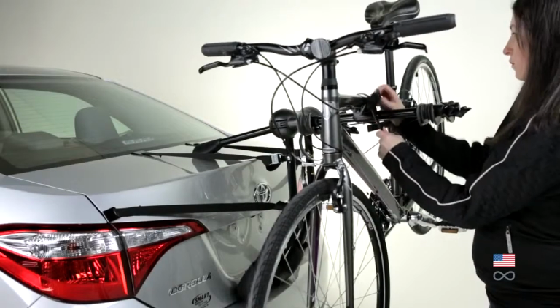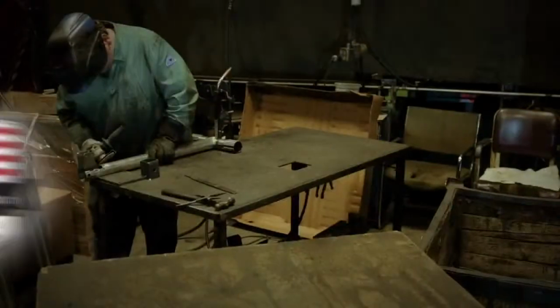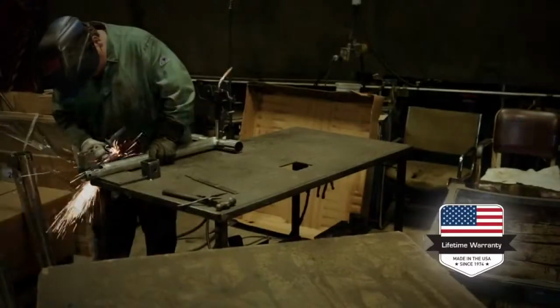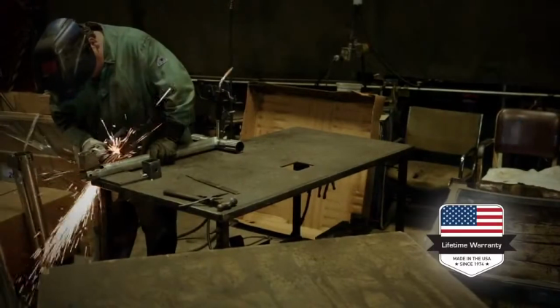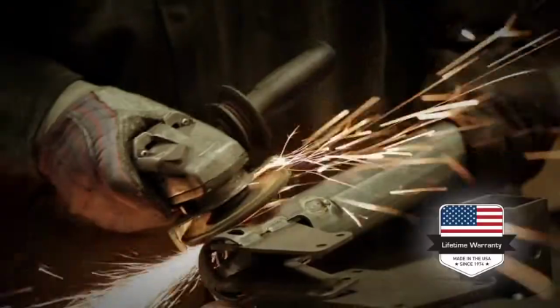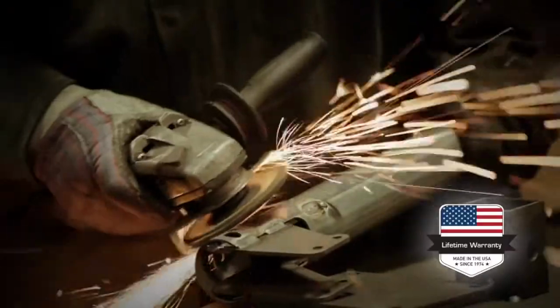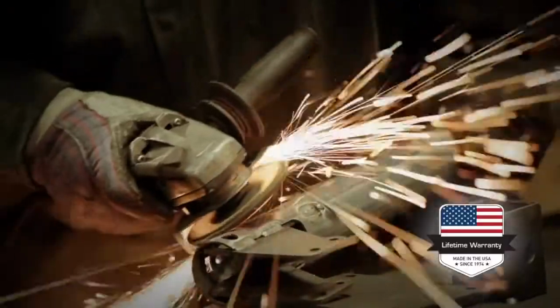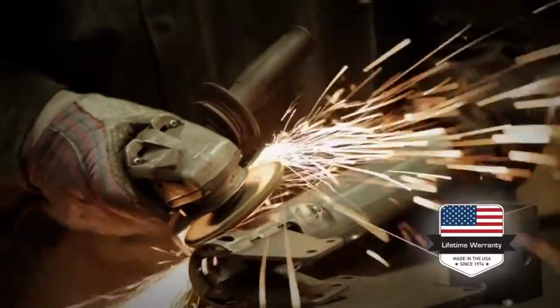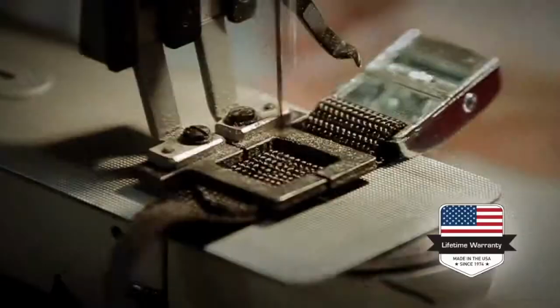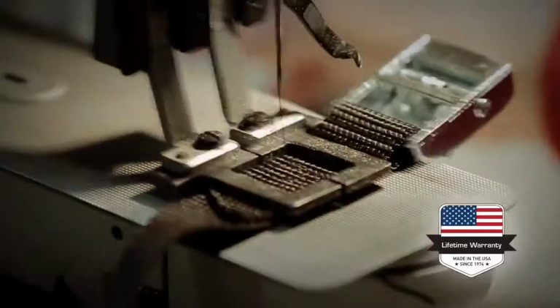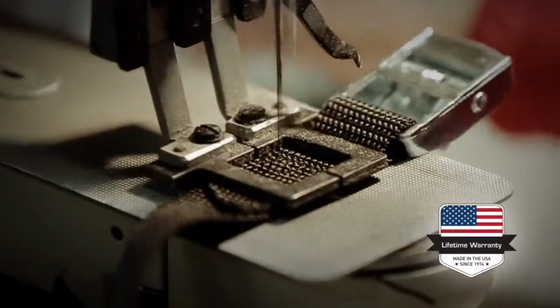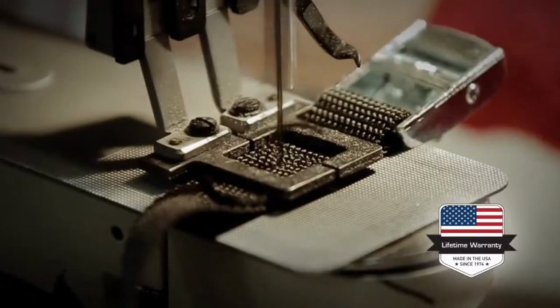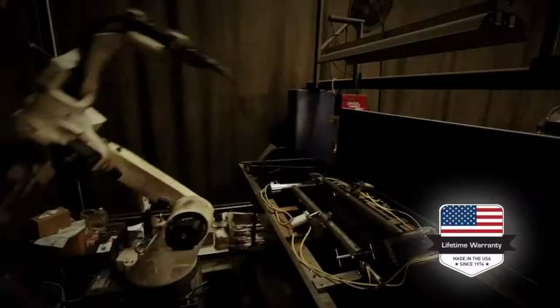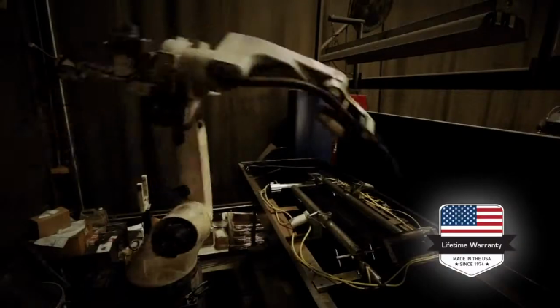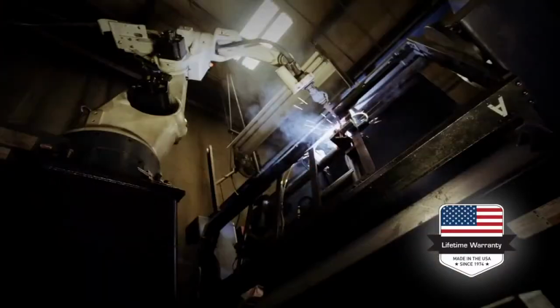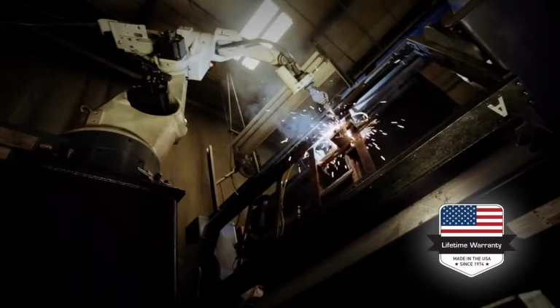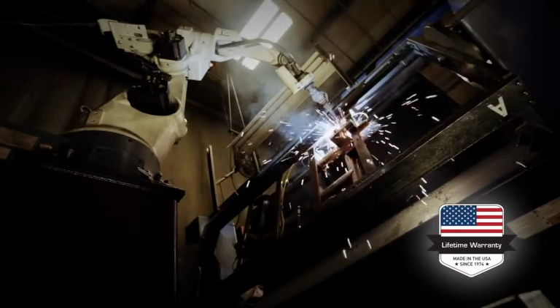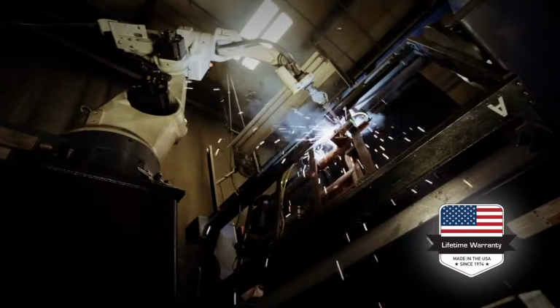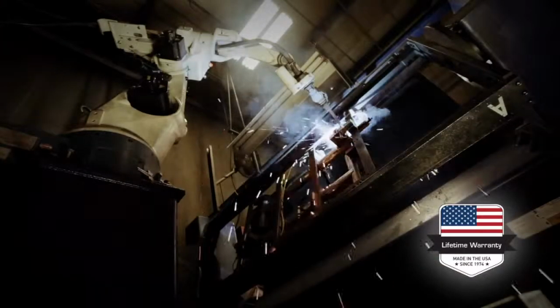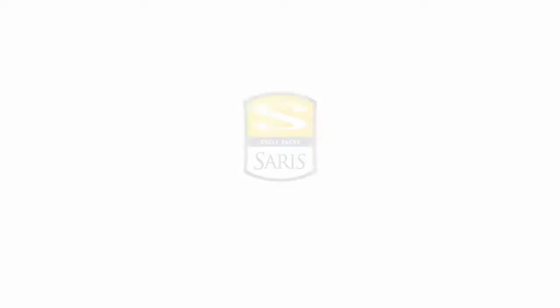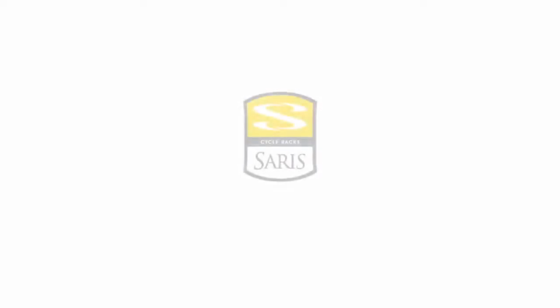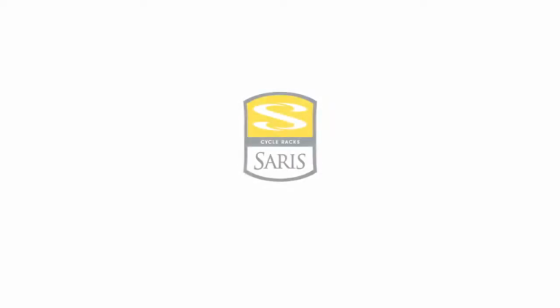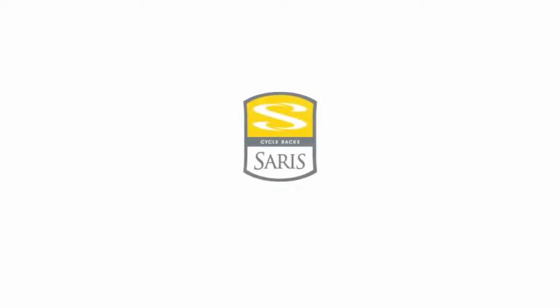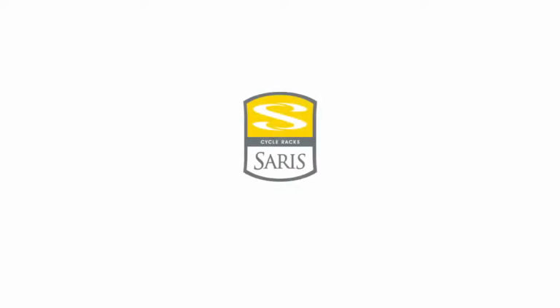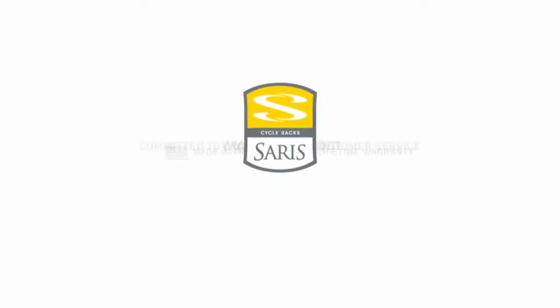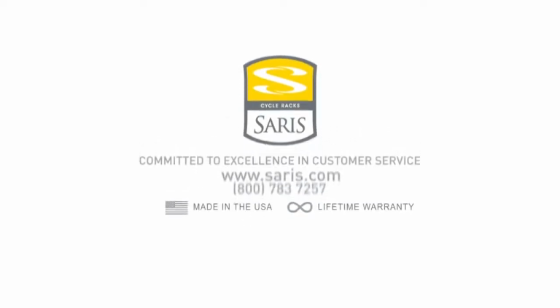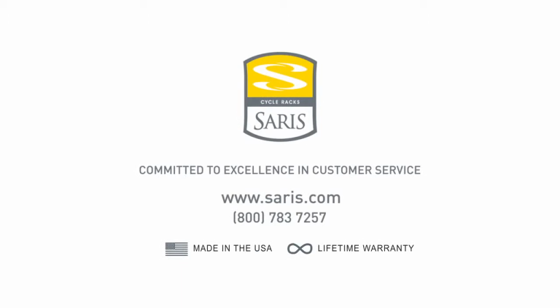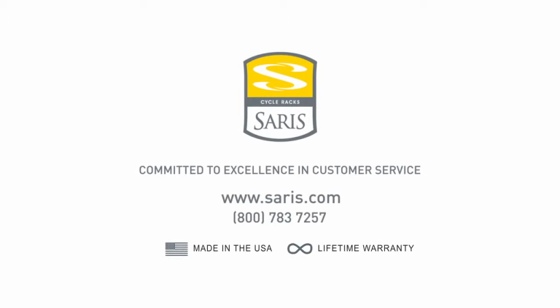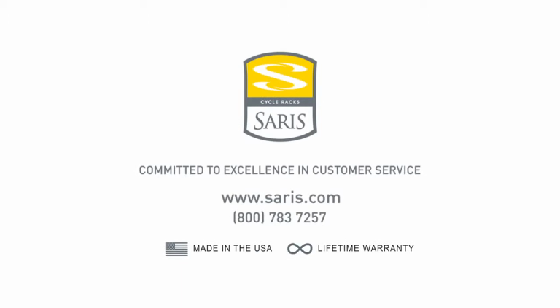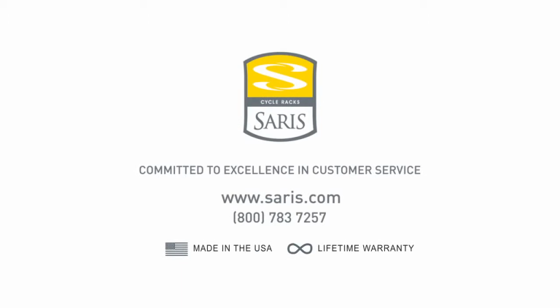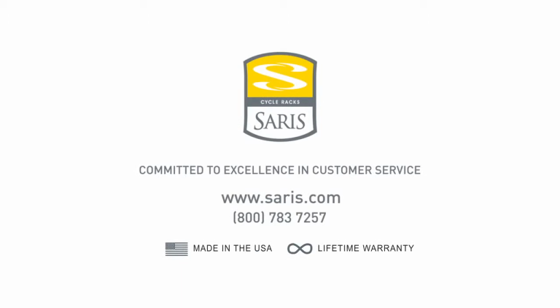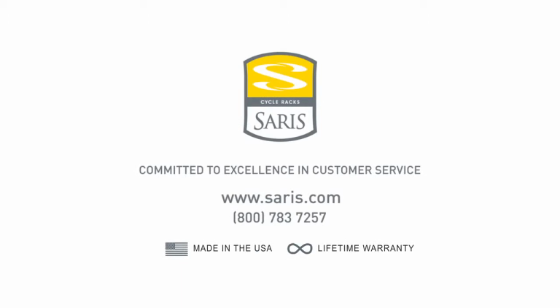Made in Madison, Wisconsin, and comes with a lifetime warranty. This video is not meant to replace the owner's manual.